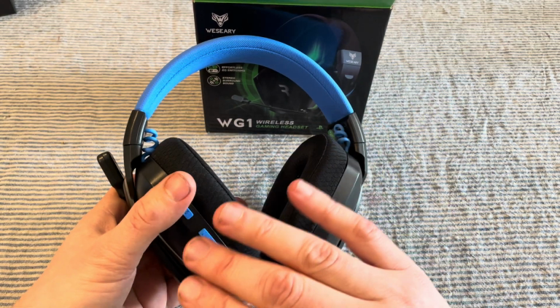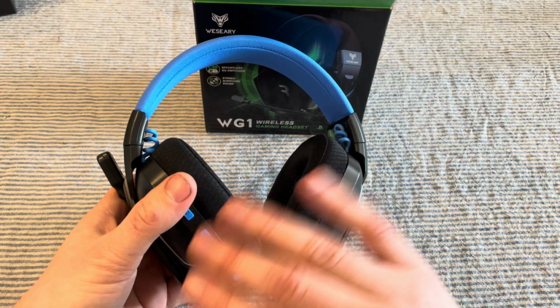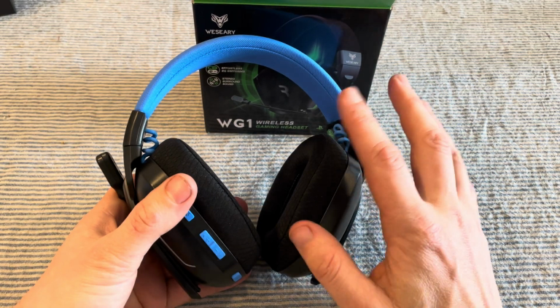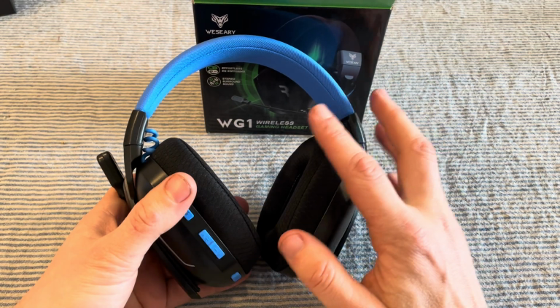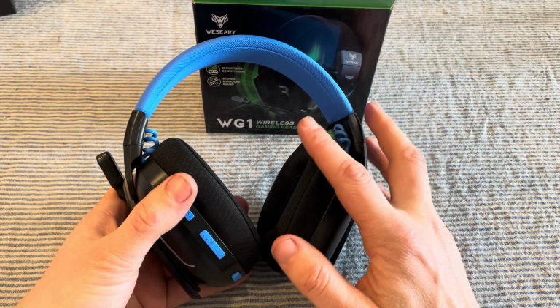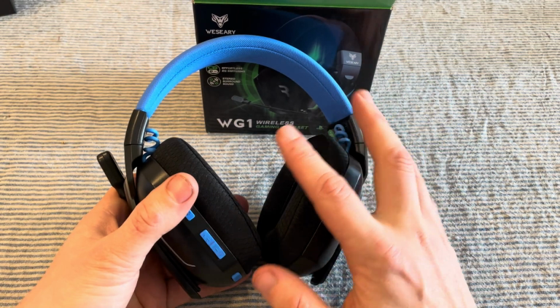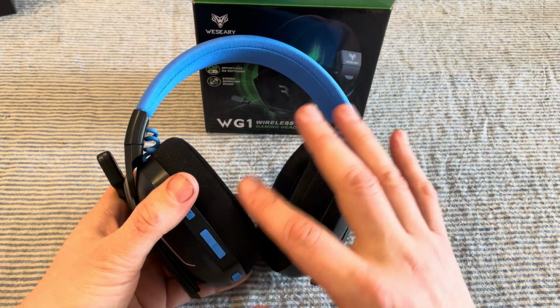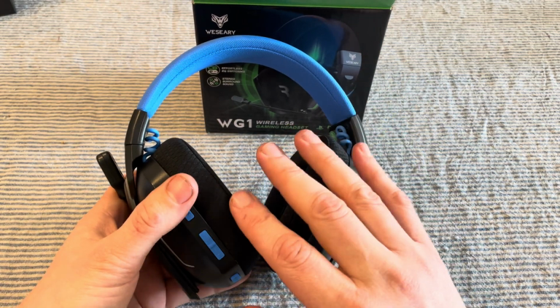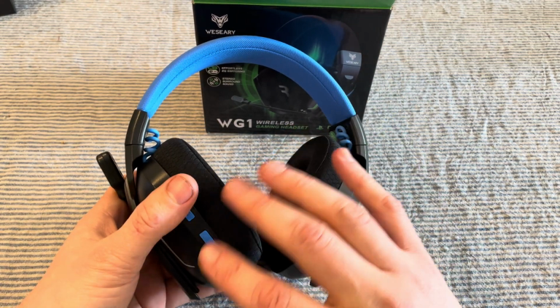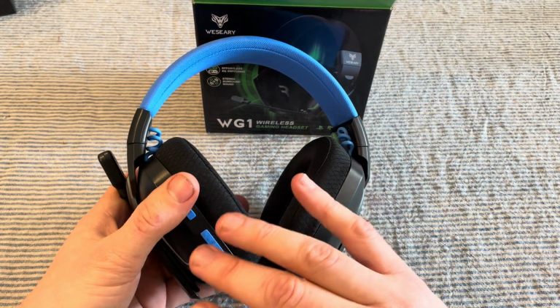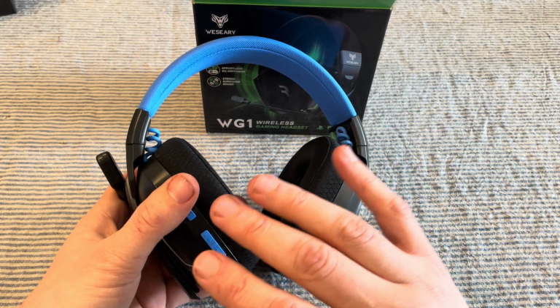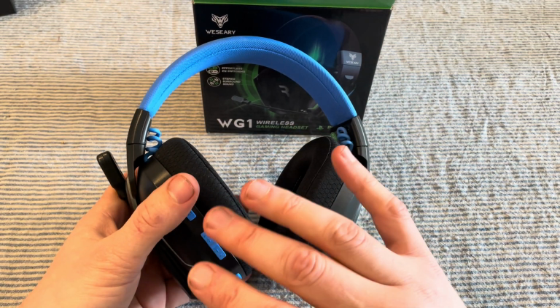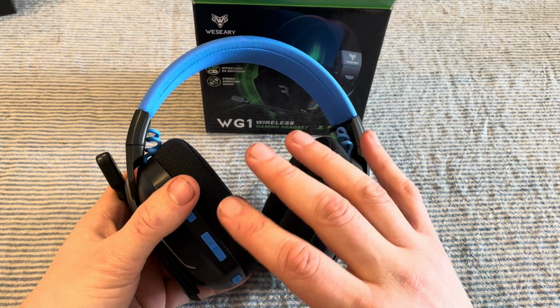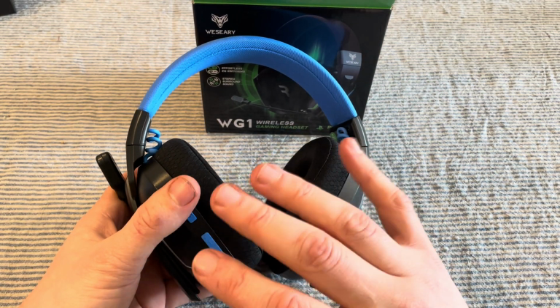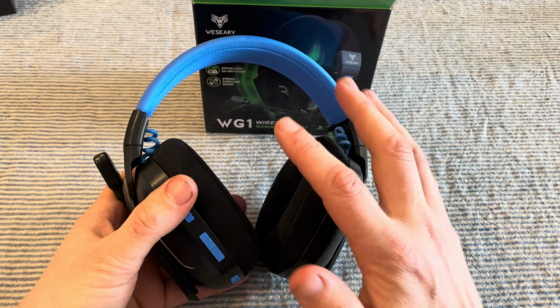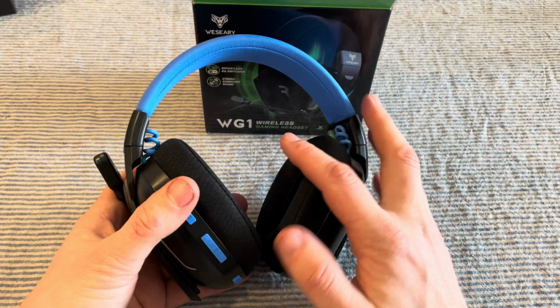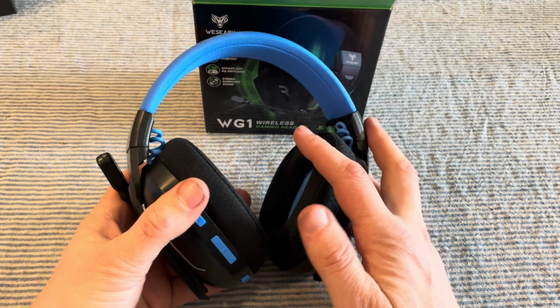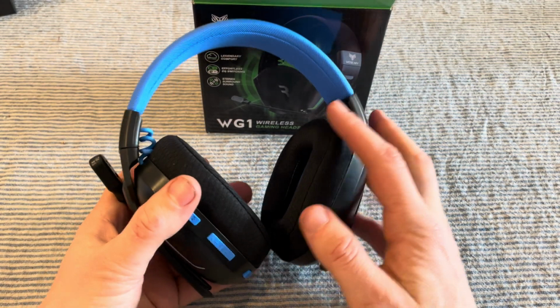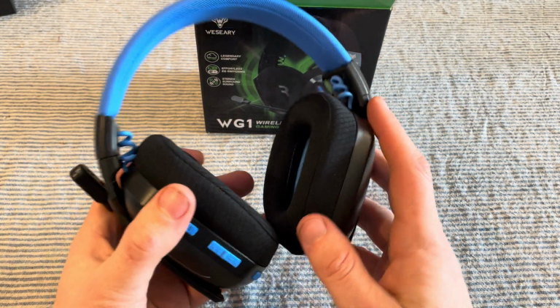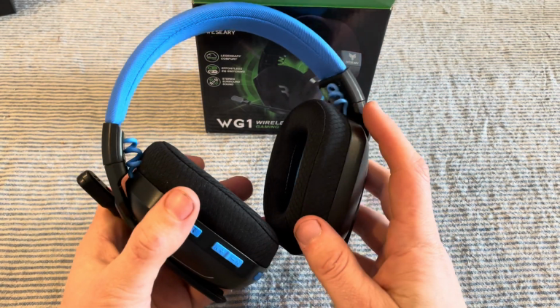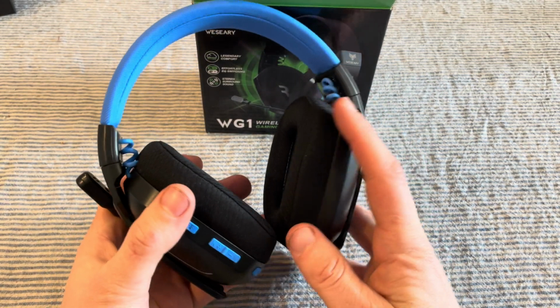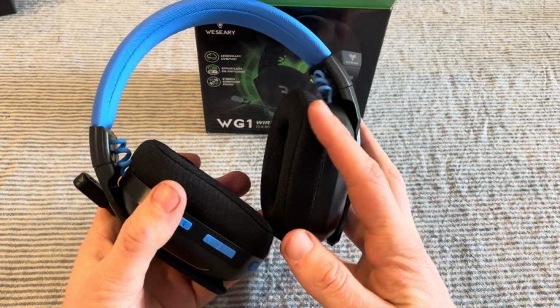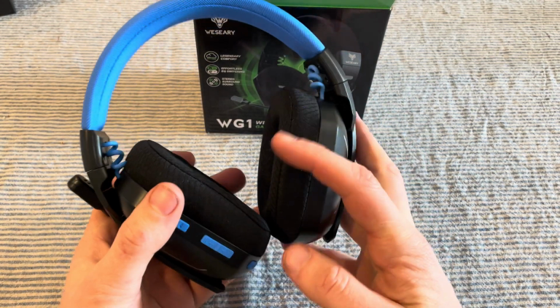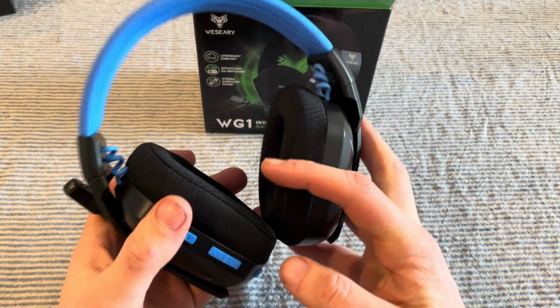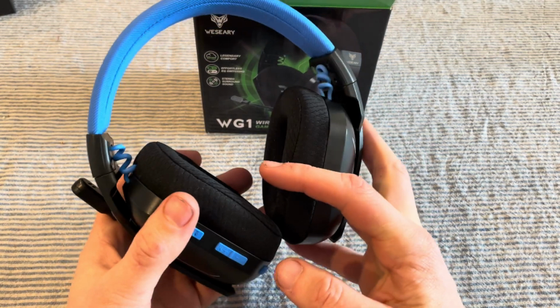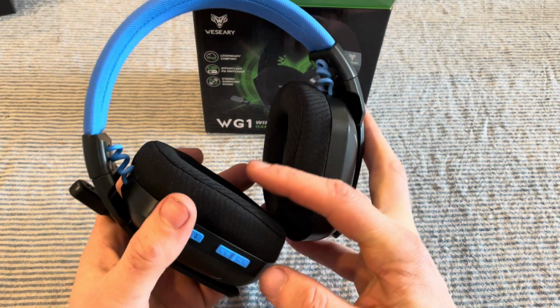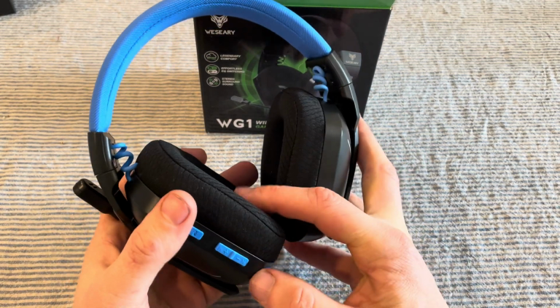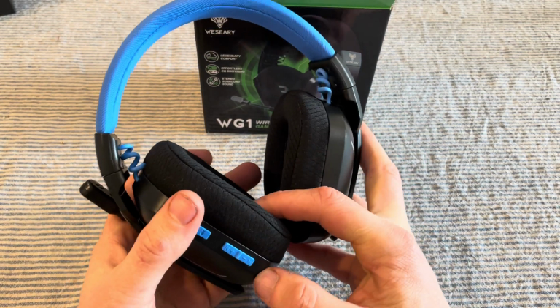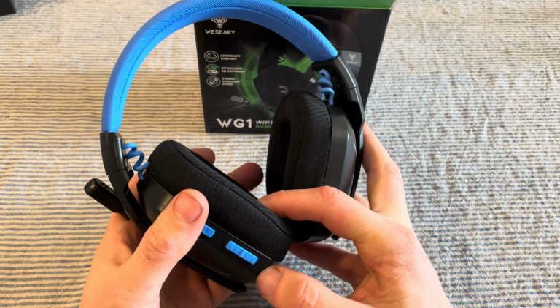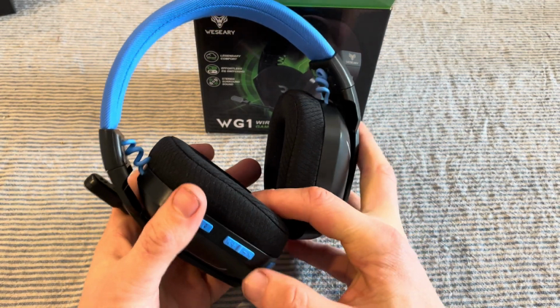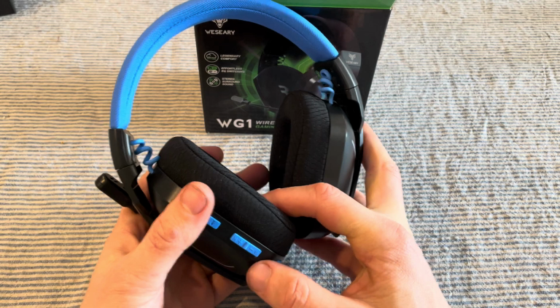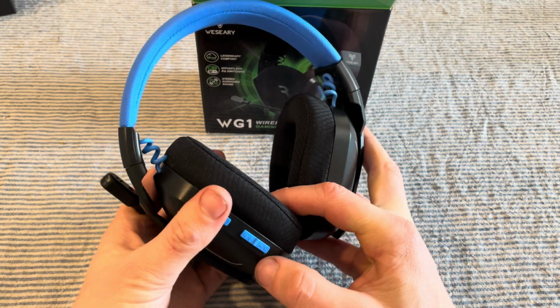It will clear all the history and then go into pairing mode so we can set it up as a new device.